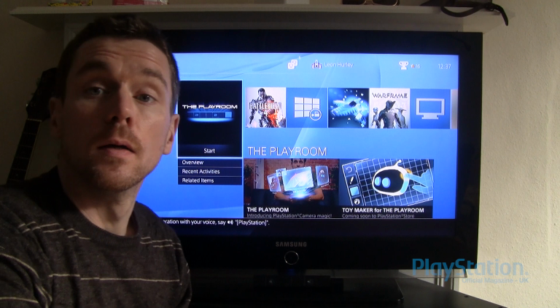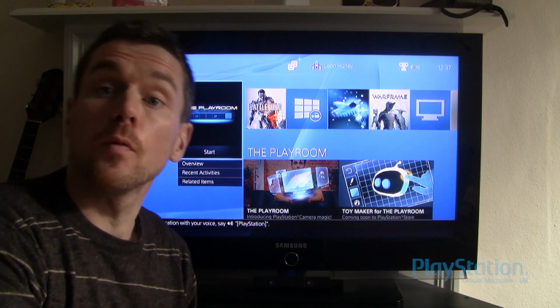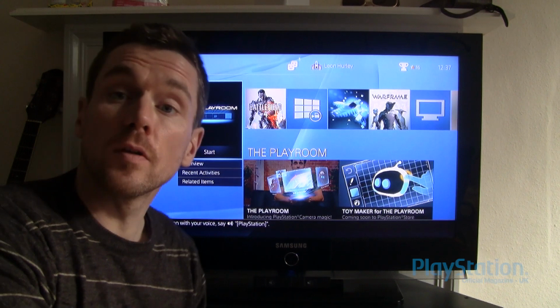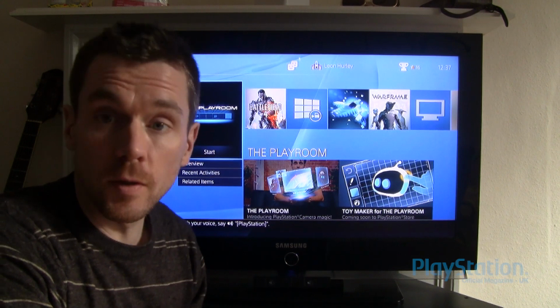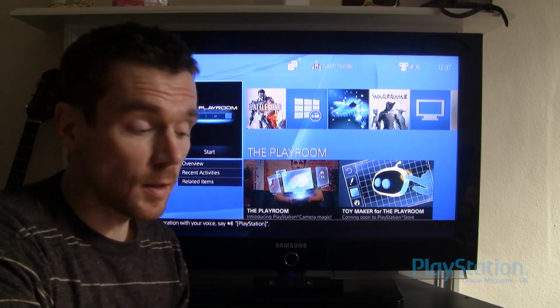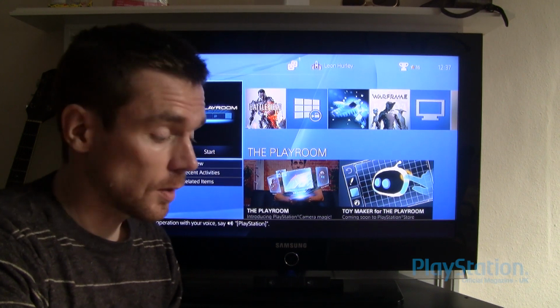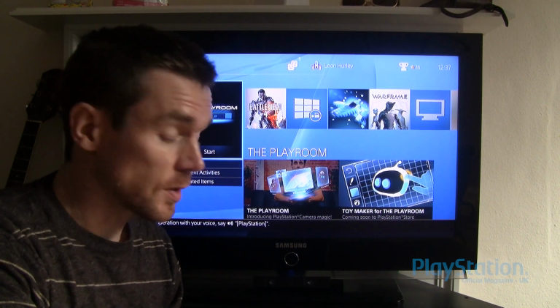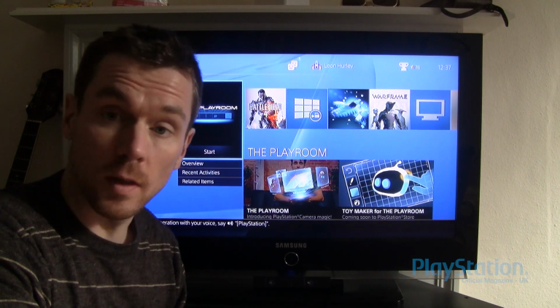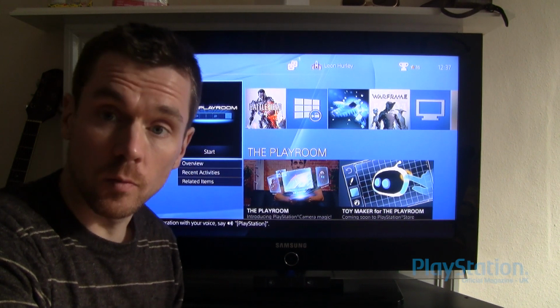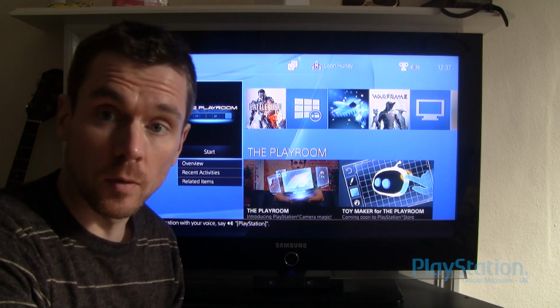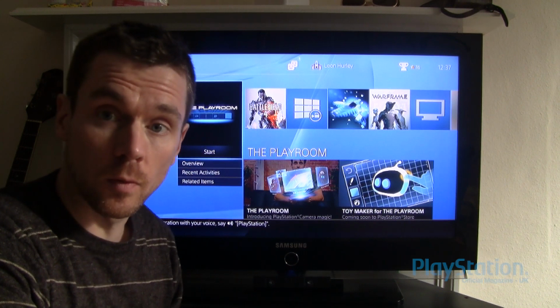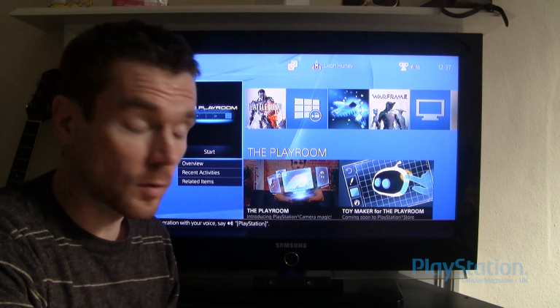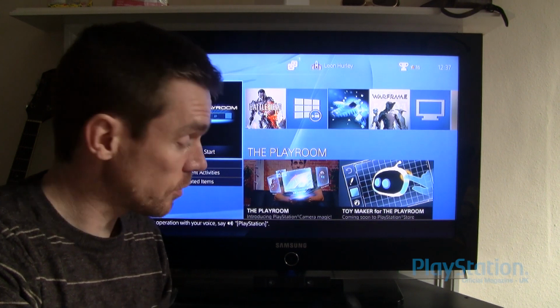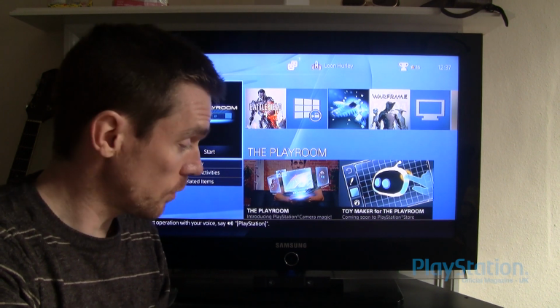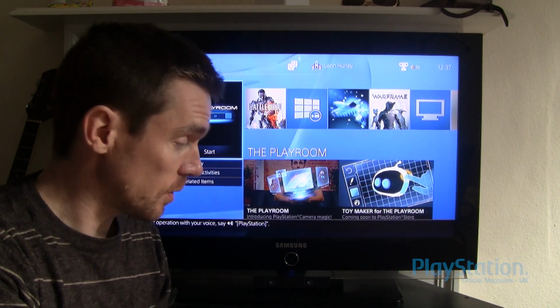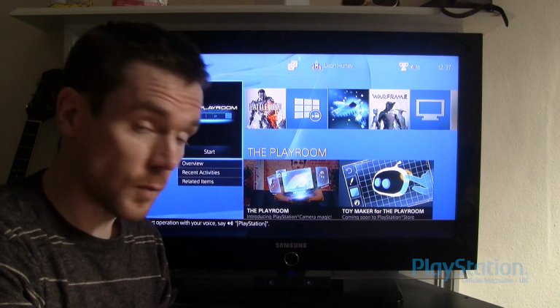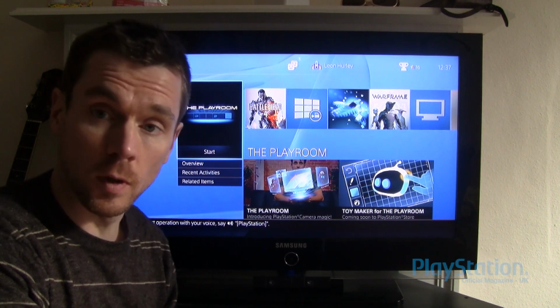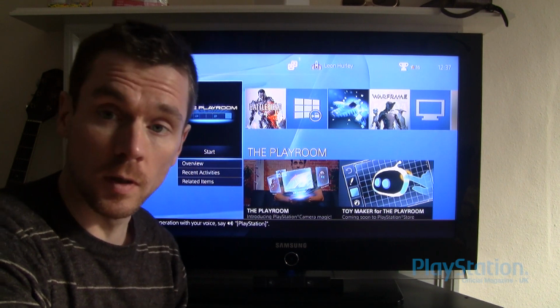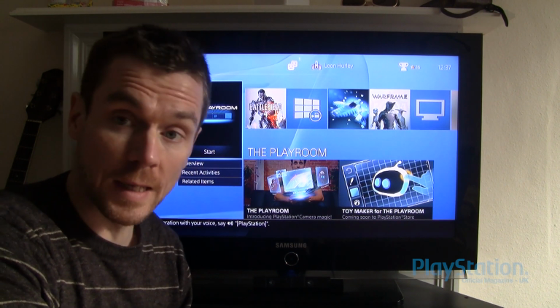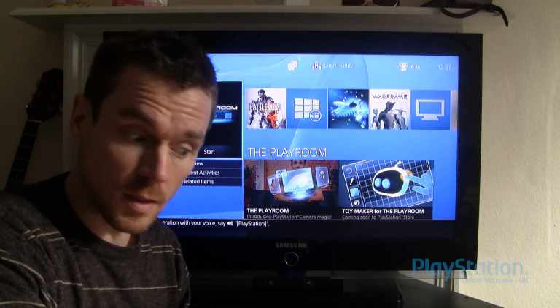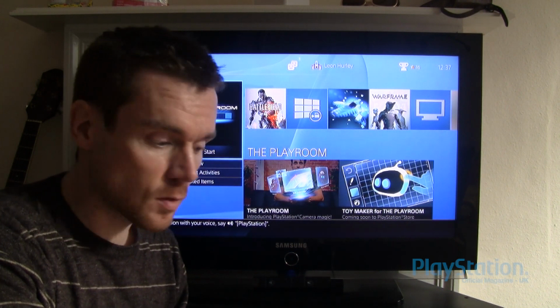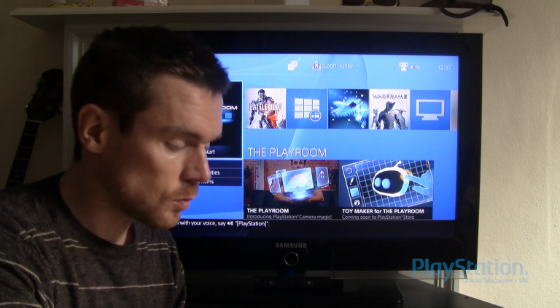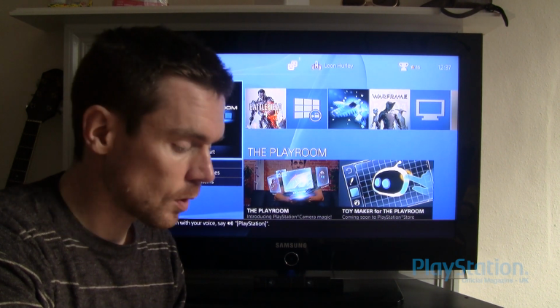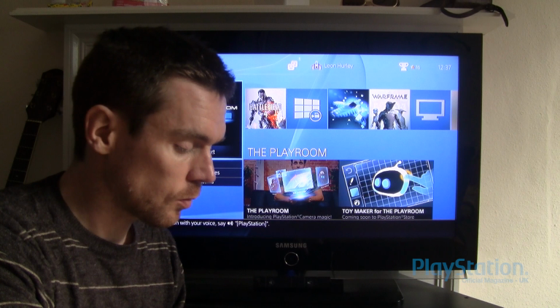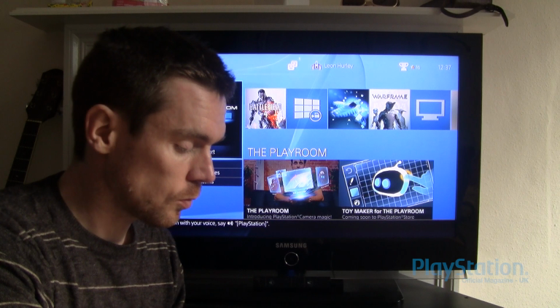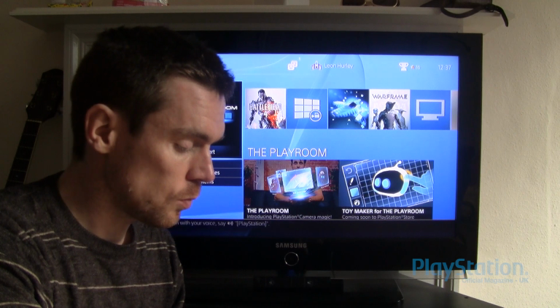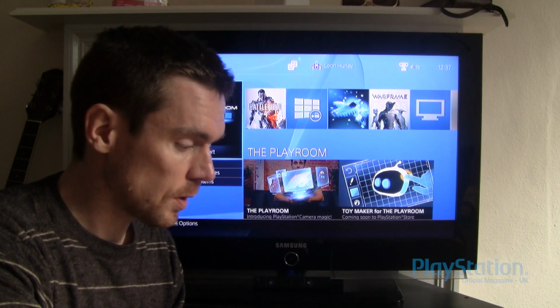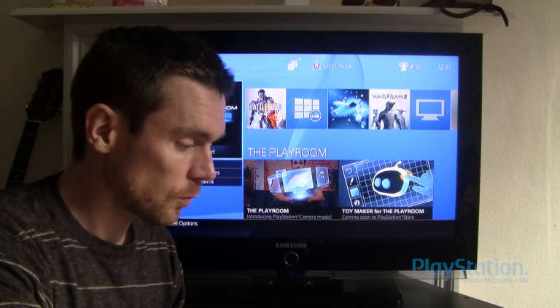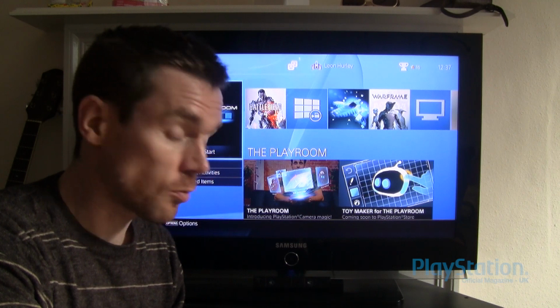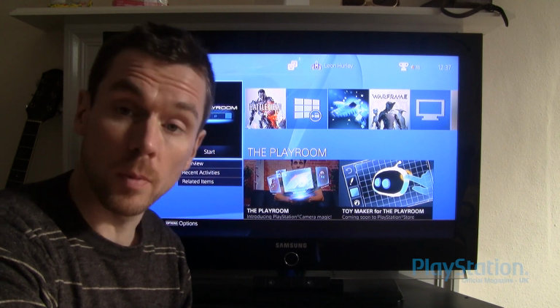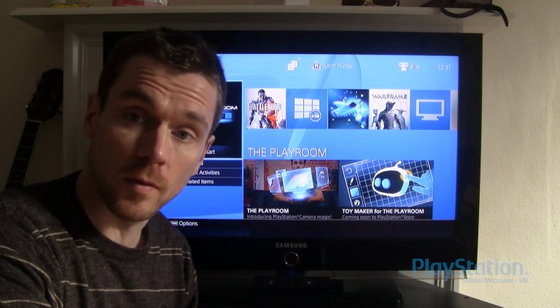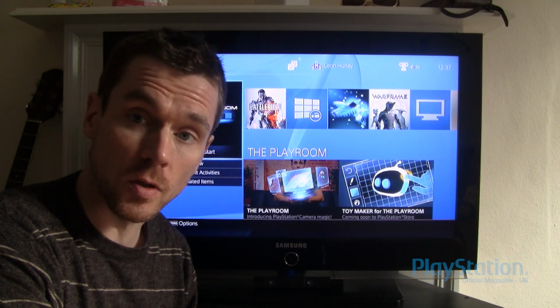Hello everyone, it's Leon again. I am sat in front of the PS4 to go through PS4's remote play function.